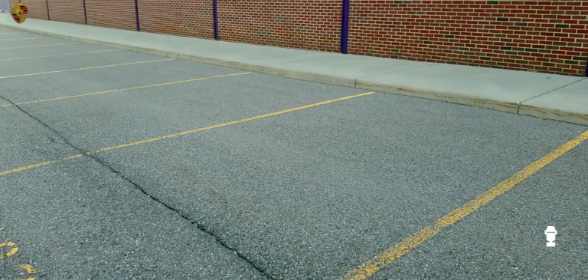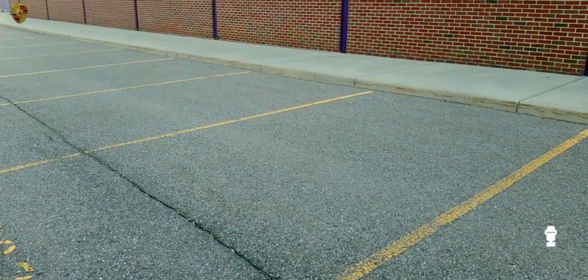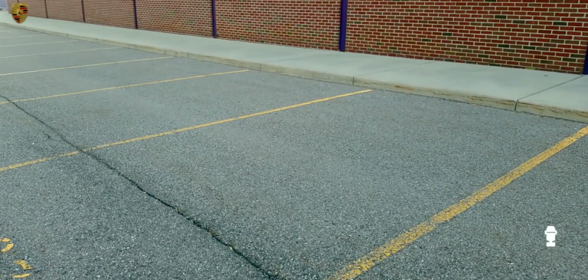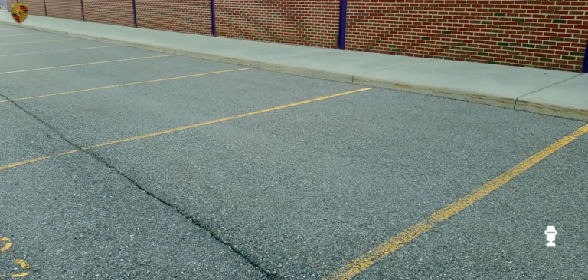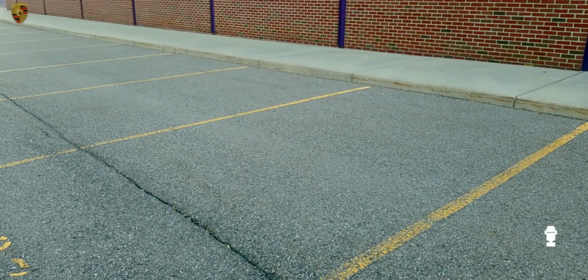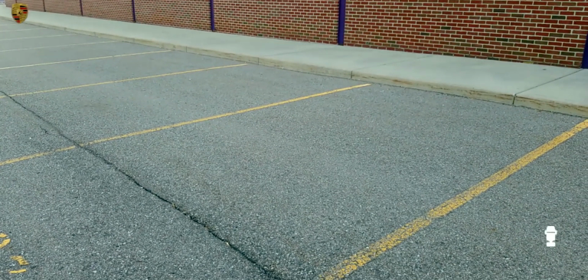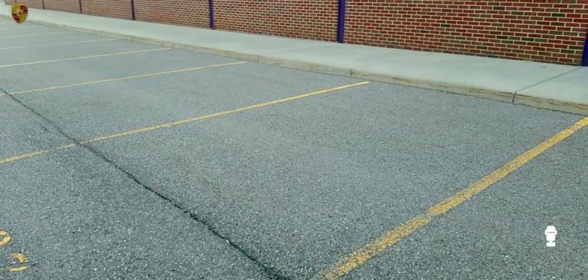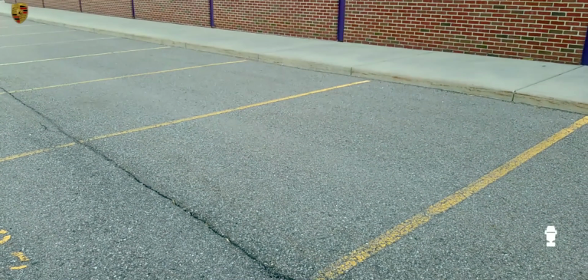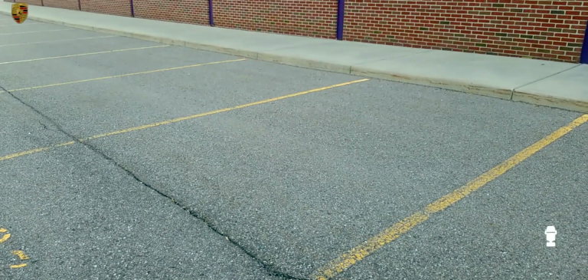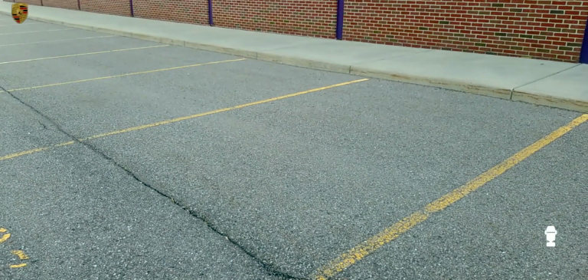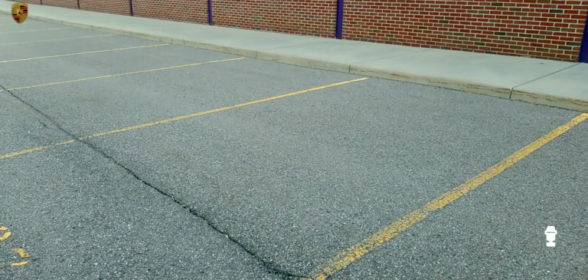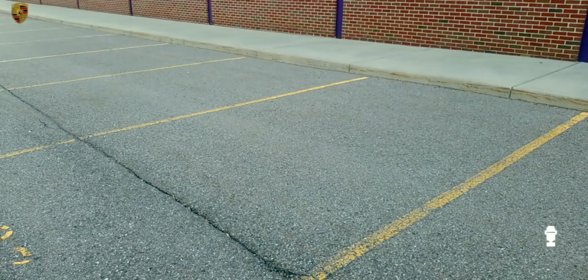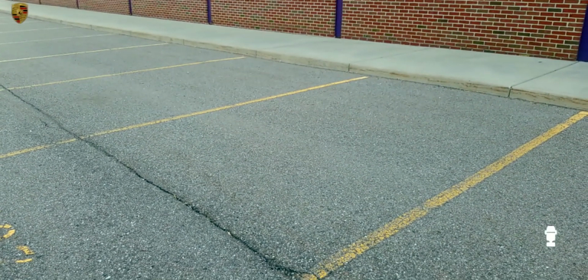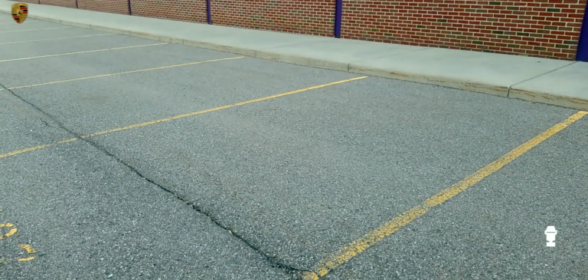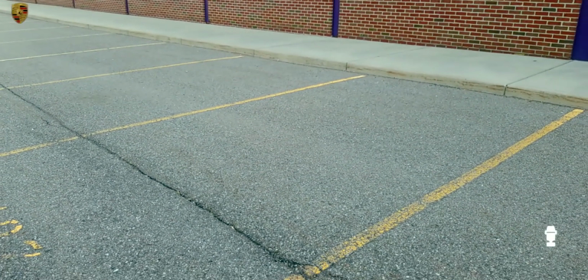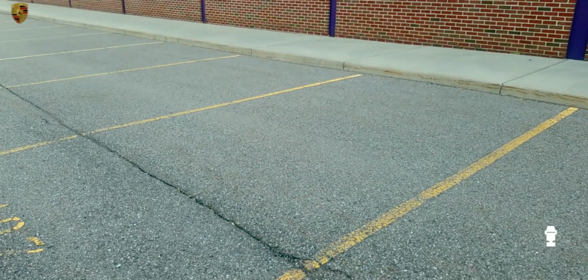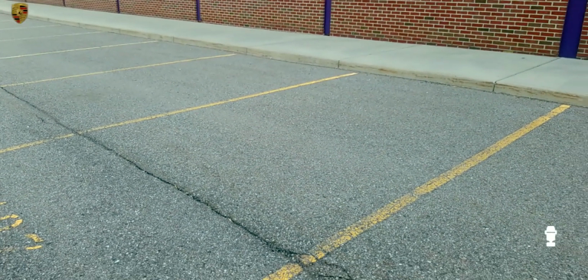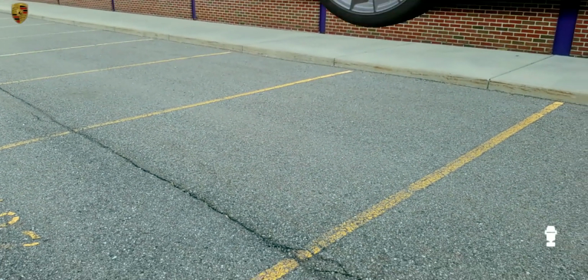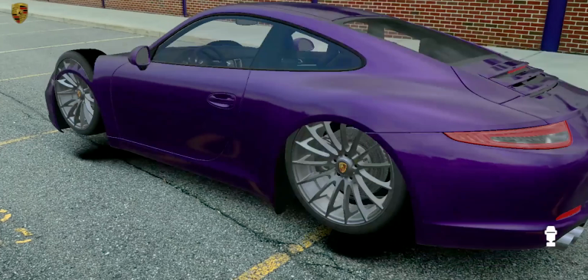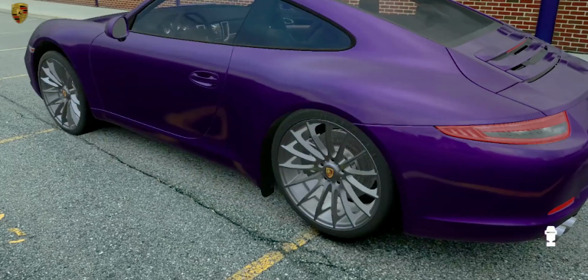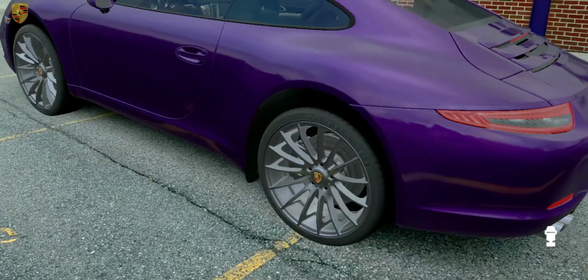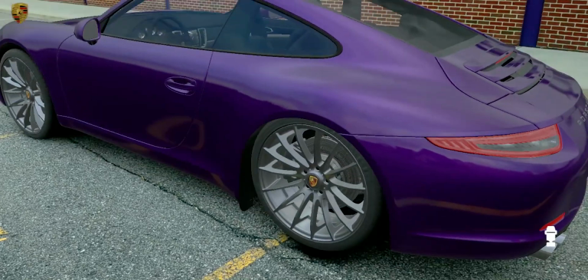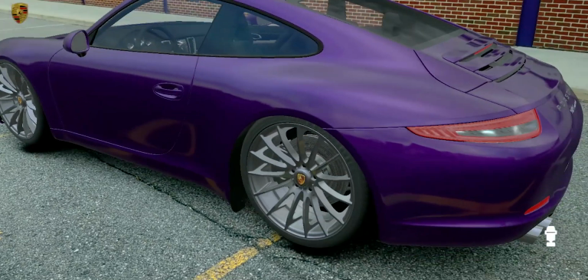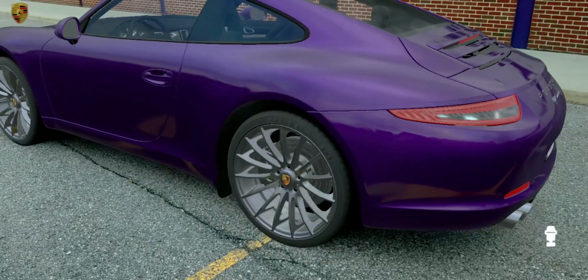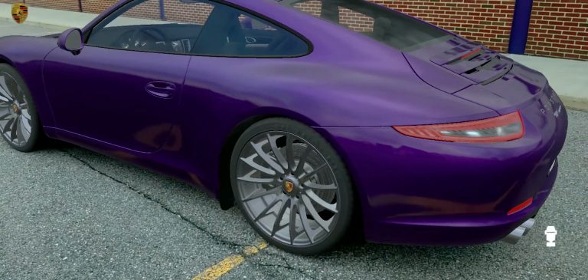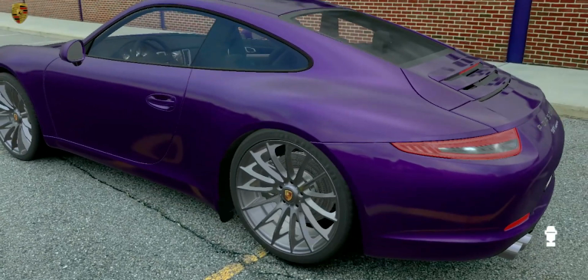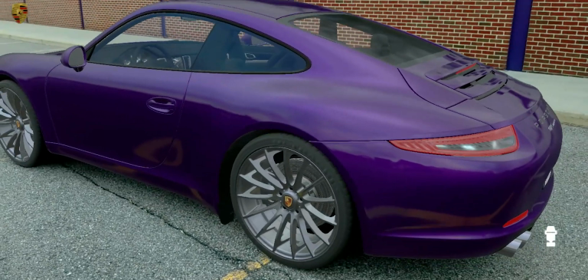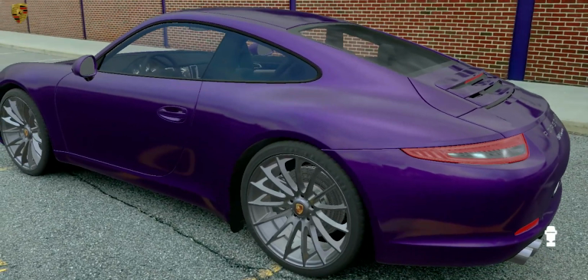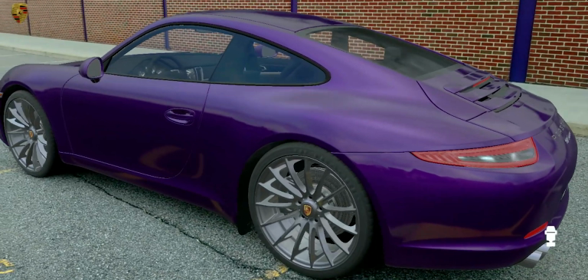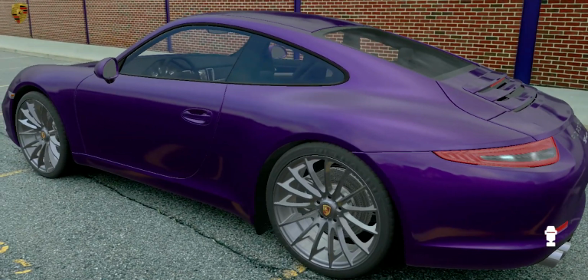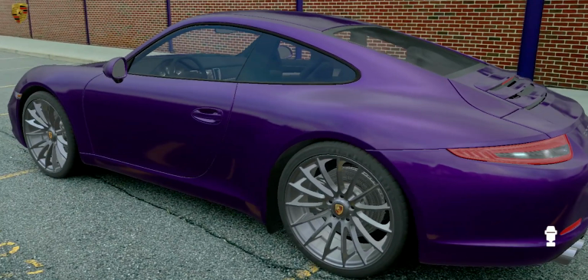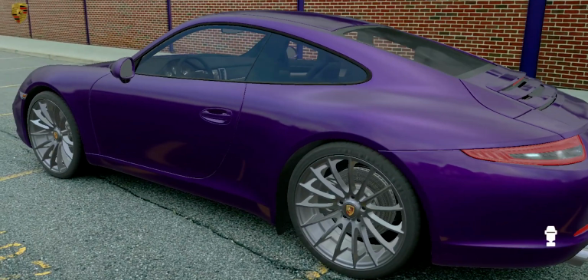Drop a new car. Show me the paint options.